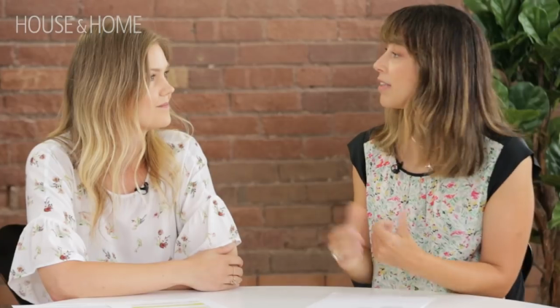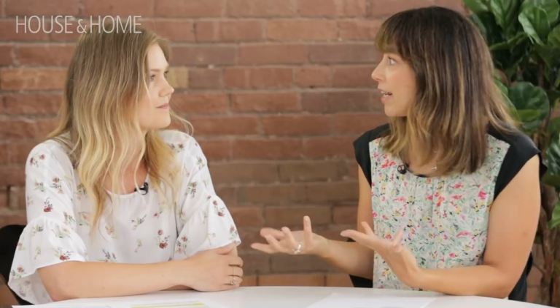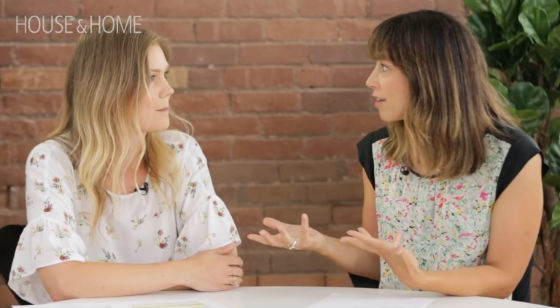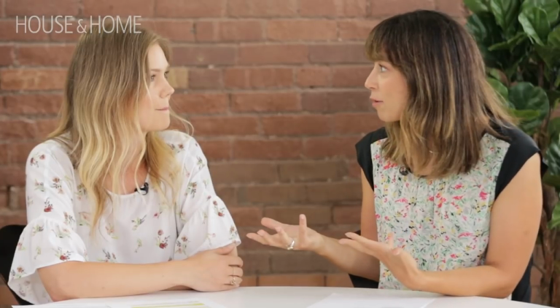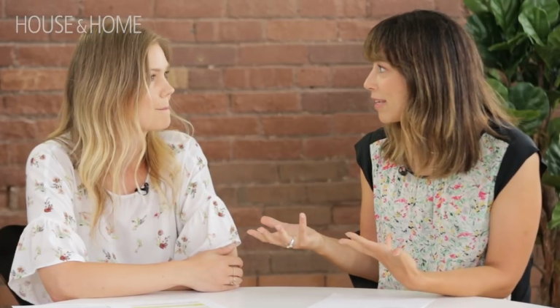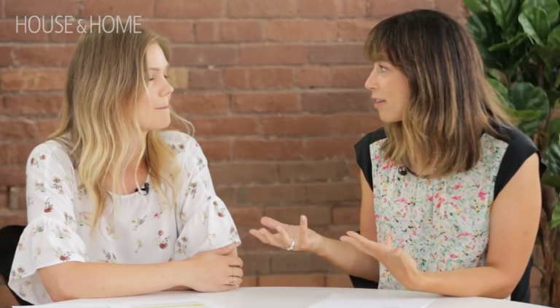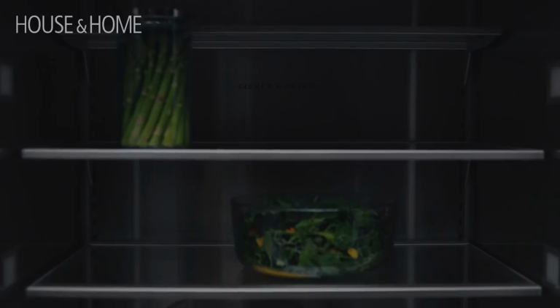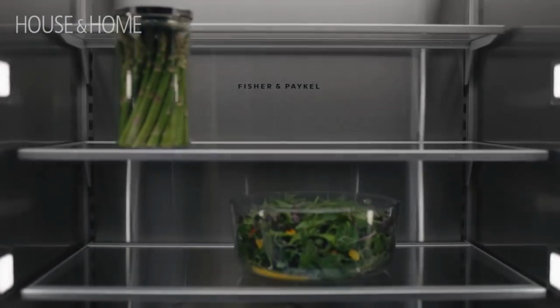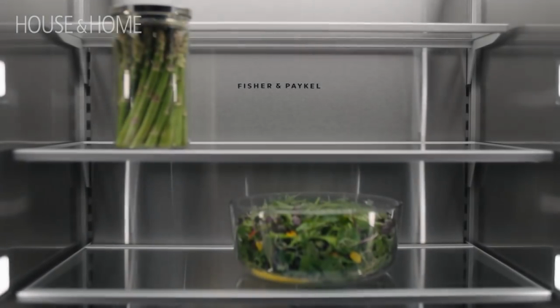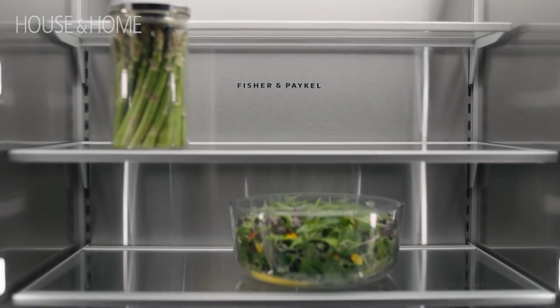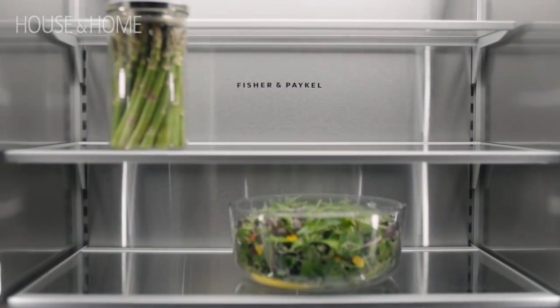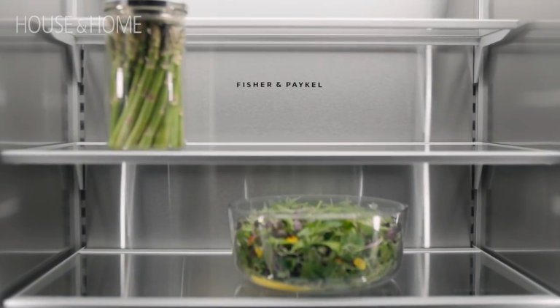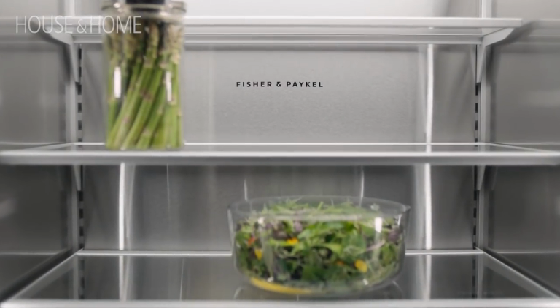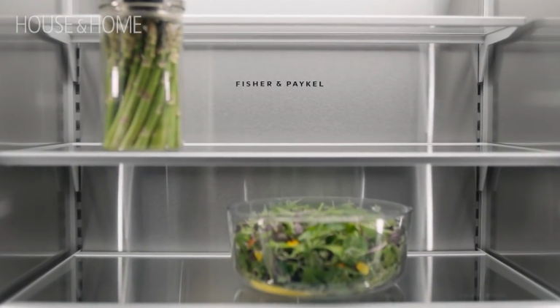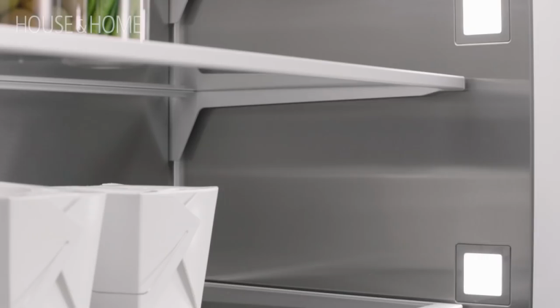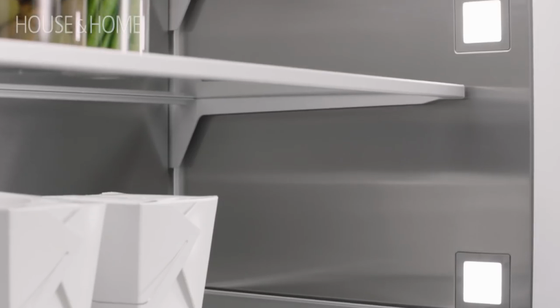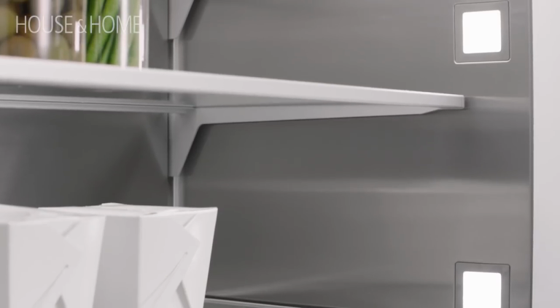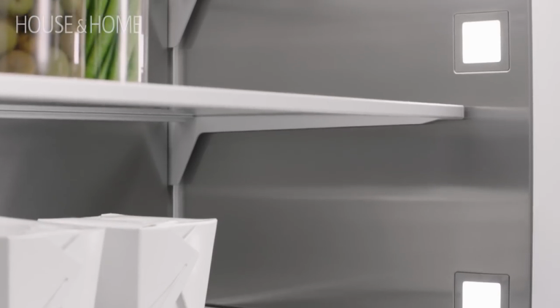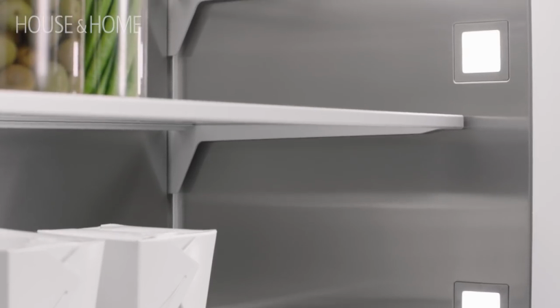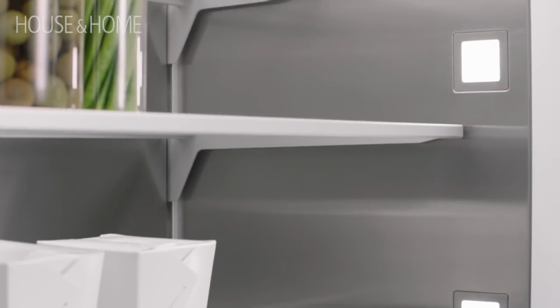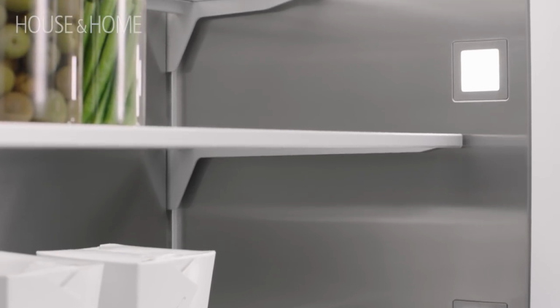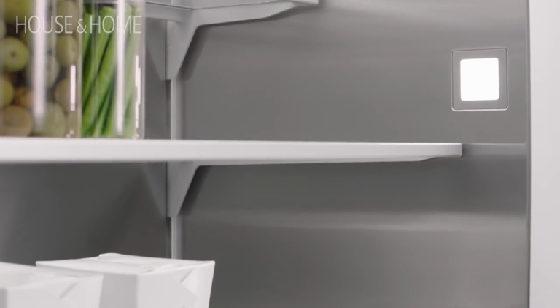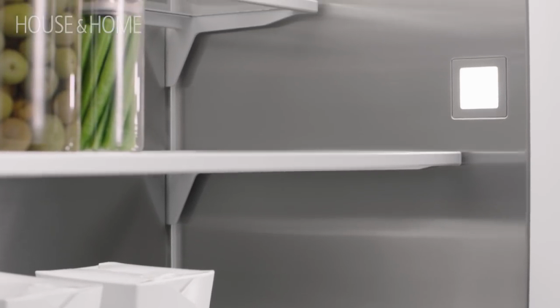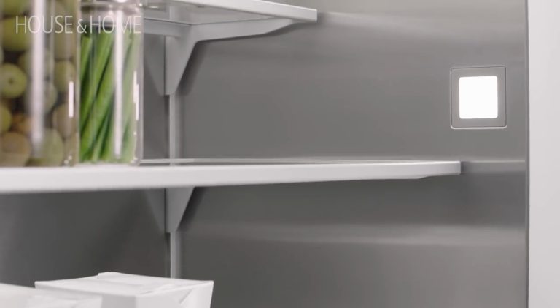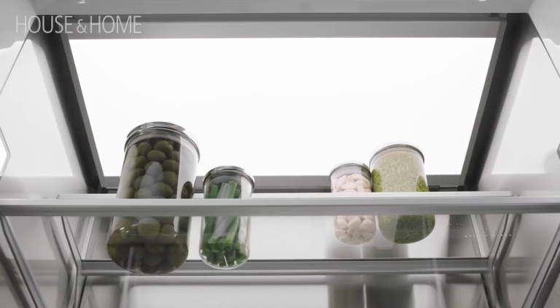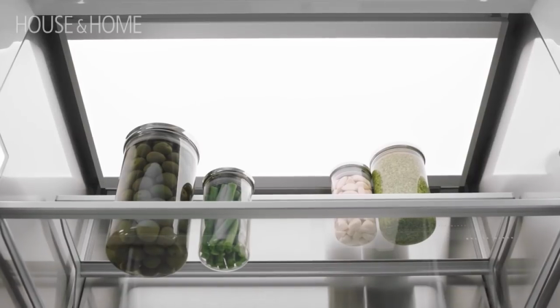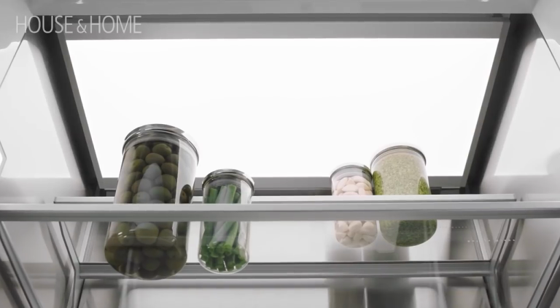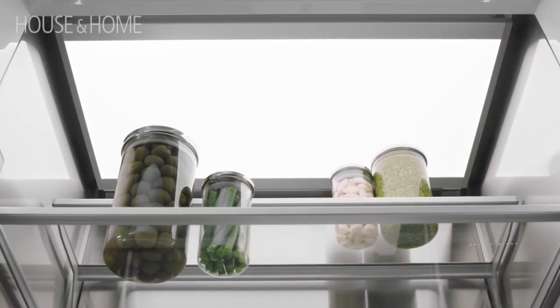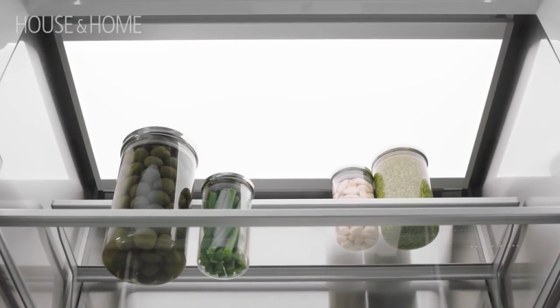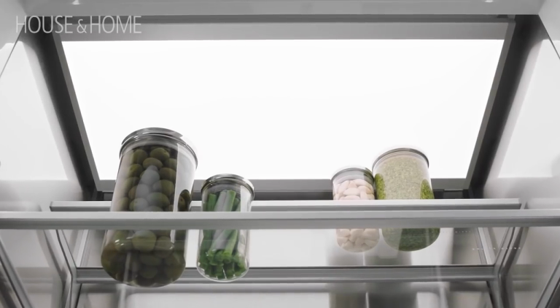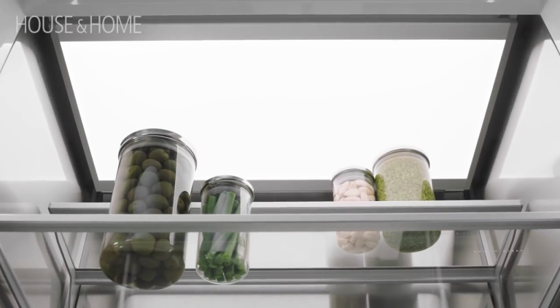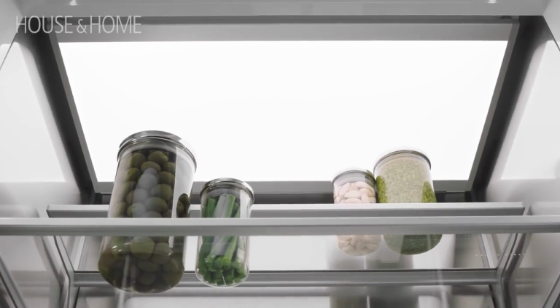The lighting is also amazing. This one has LED lights all down the side and at the top, so when you open it there's this nice glow.